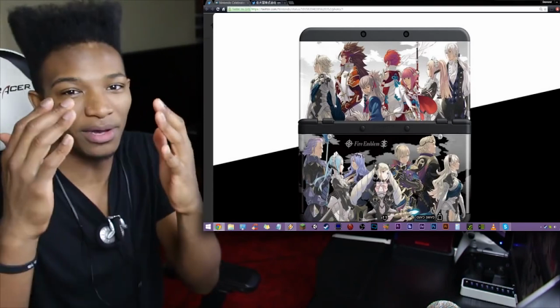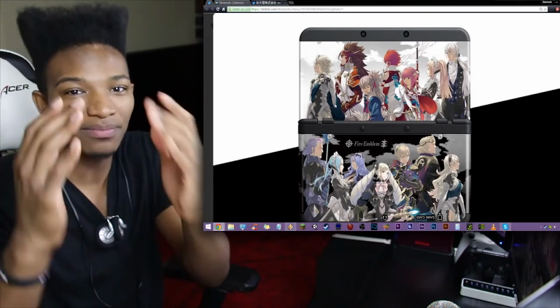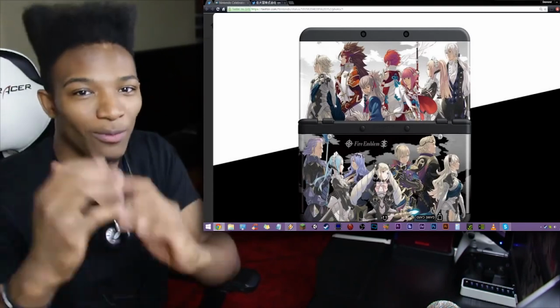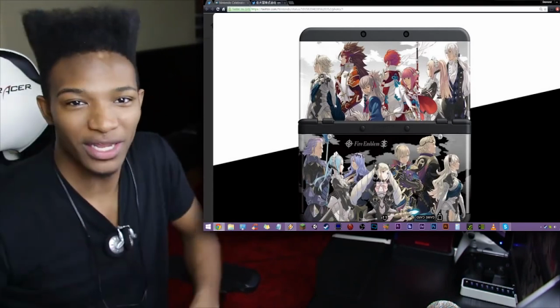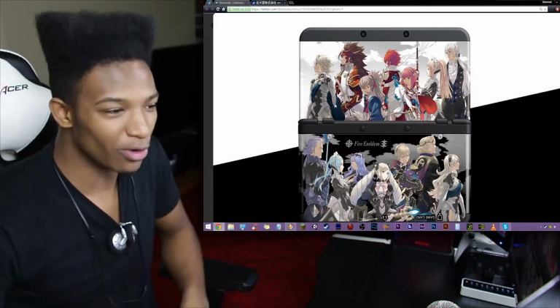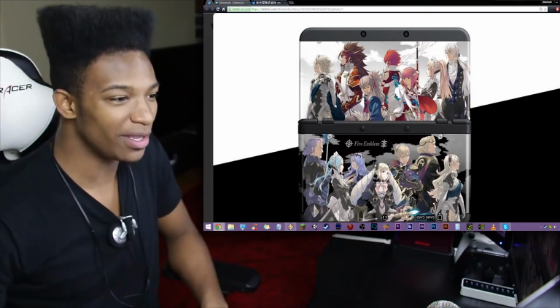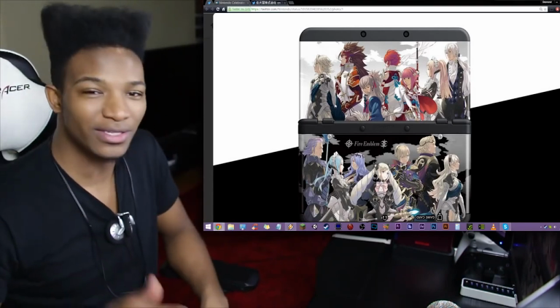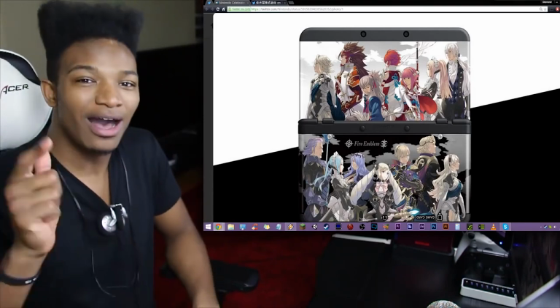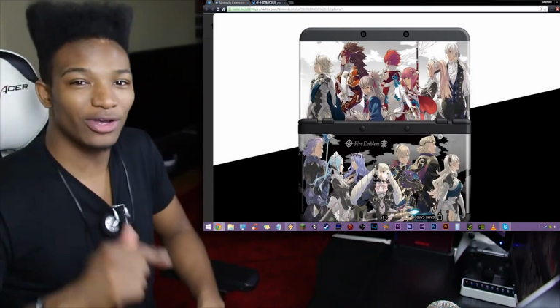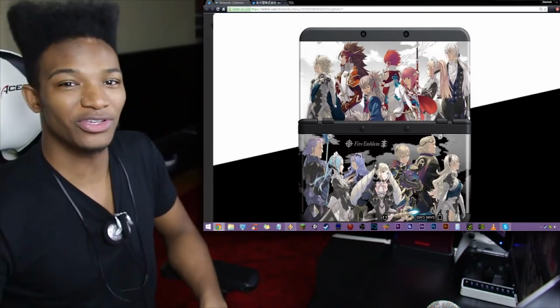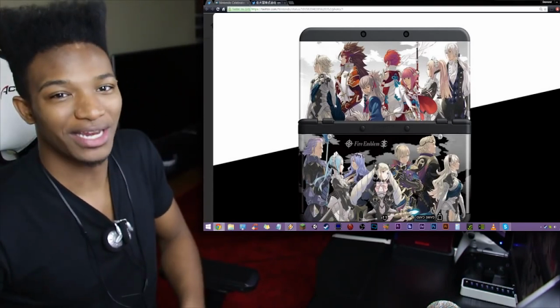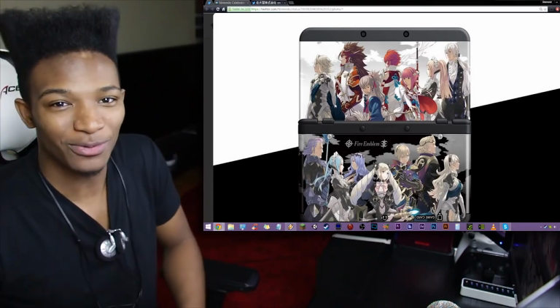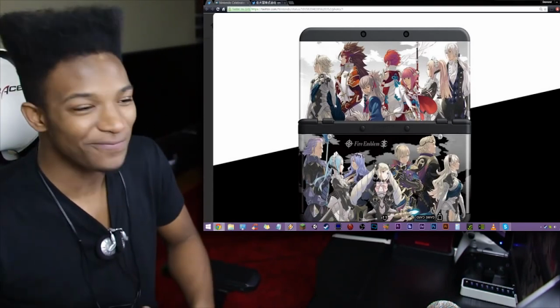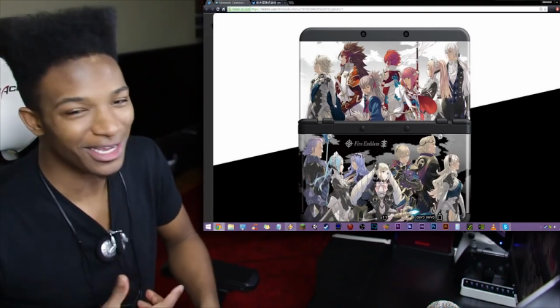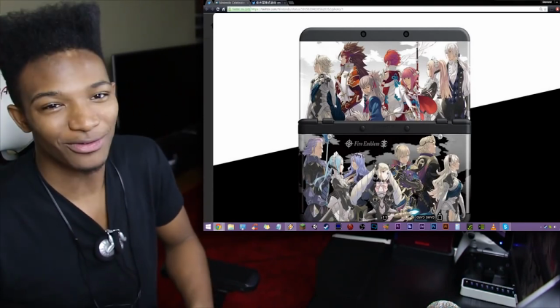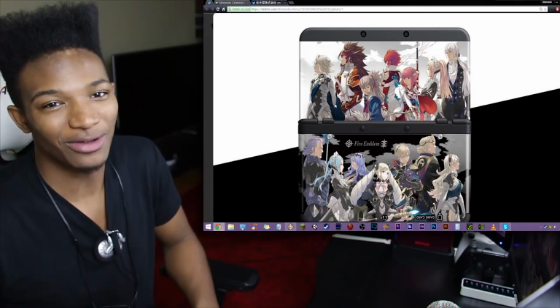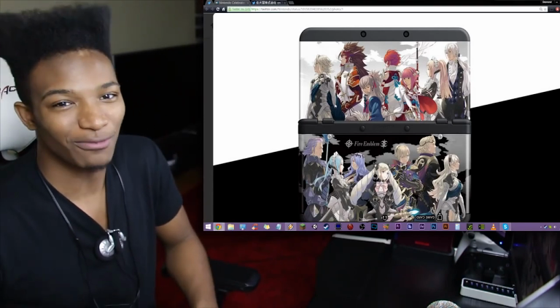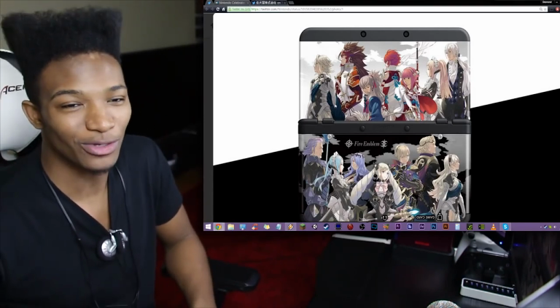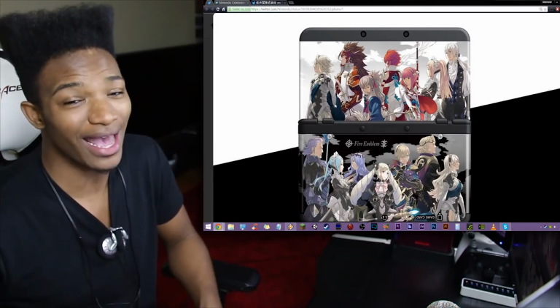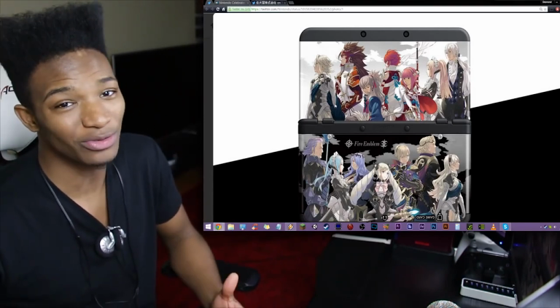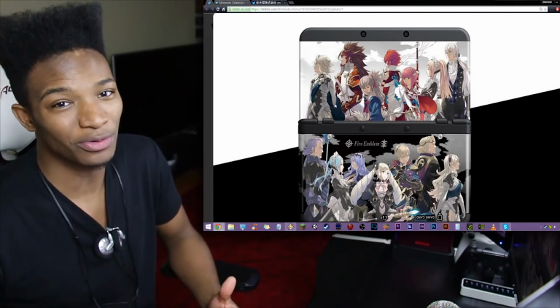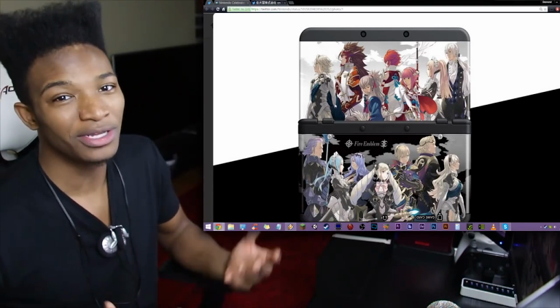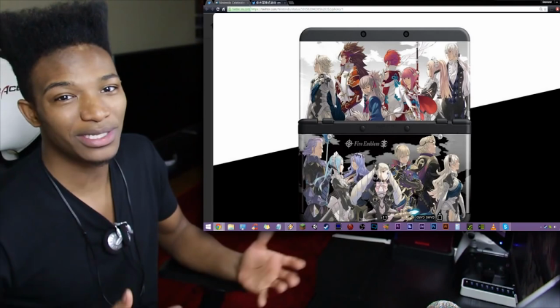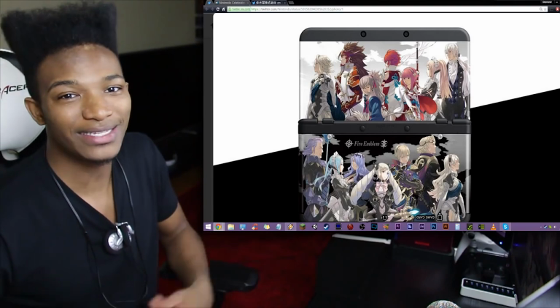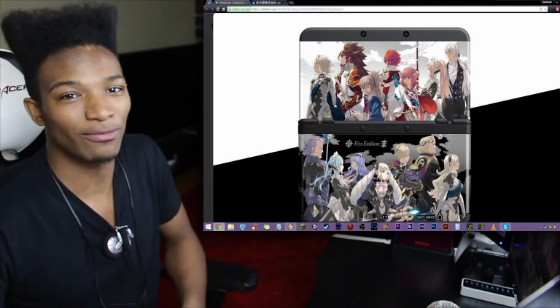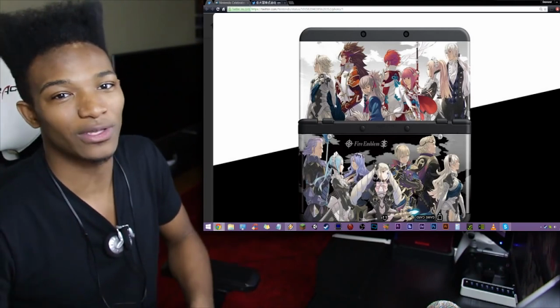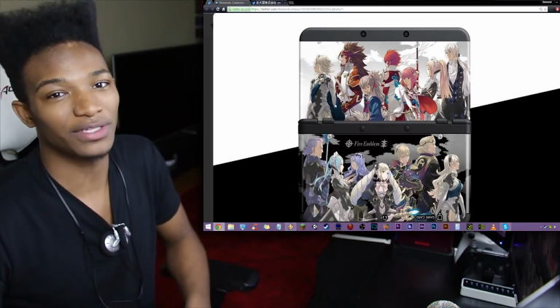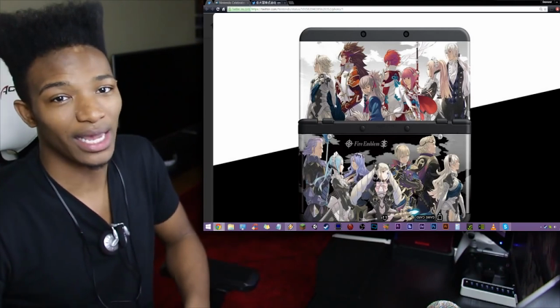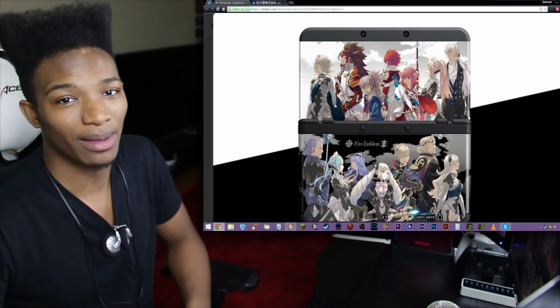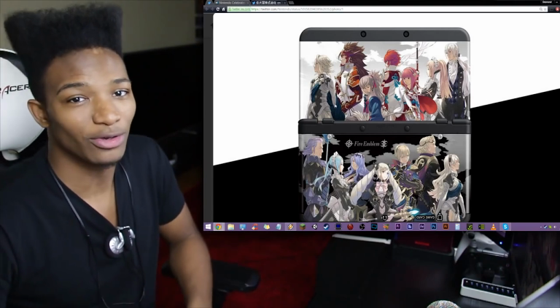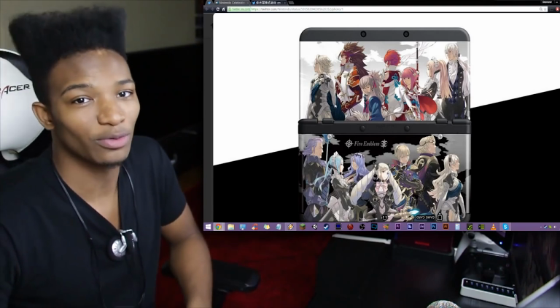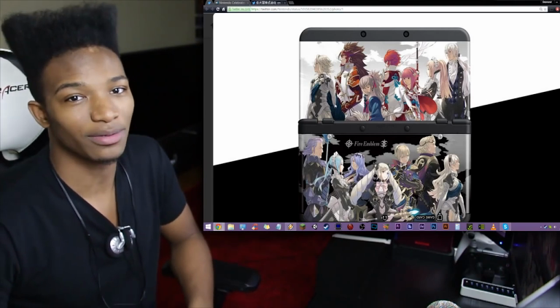What do you guys think of this faceplate? Would this be enough for you to want to get the new 3DS over the XL? For me it would be. Even though the screen size is smaller, I still feel like this is one of the sexiest things I've laid eyes on. I want to hear your opinions. I'll talk to you in the next one. Take care of yourselves, and as usual, please have yourself a damn good one.